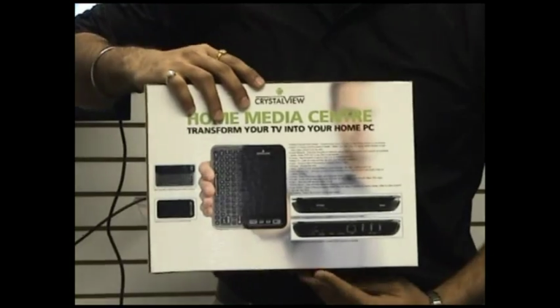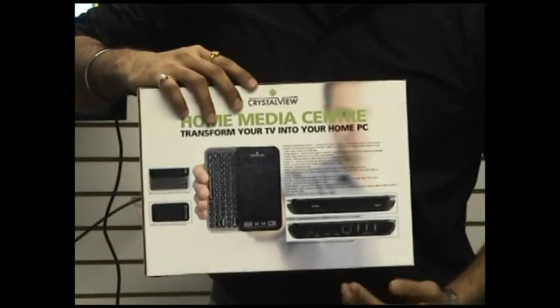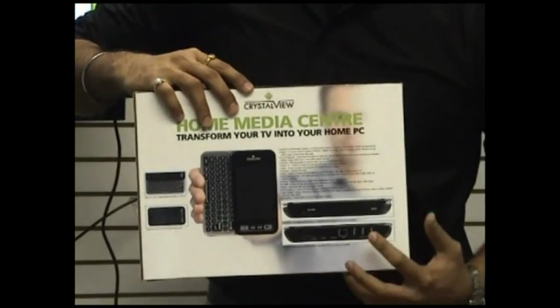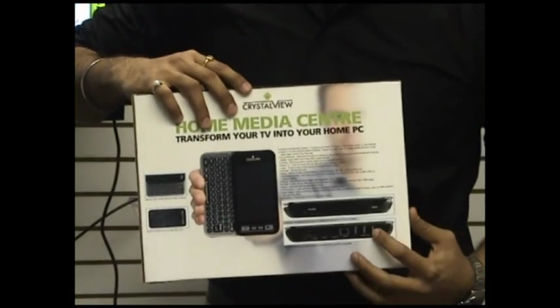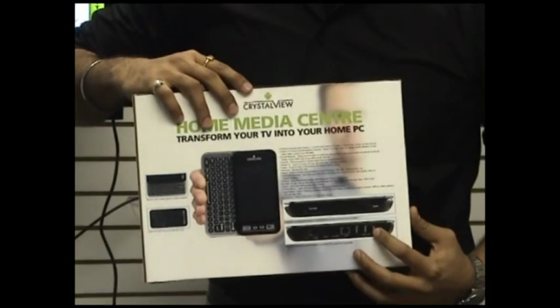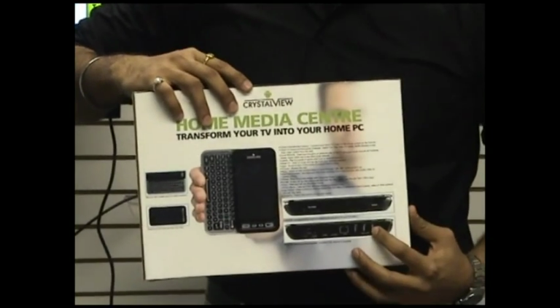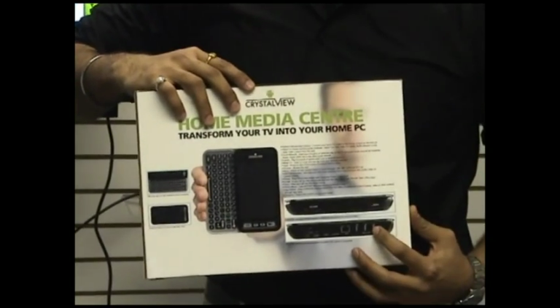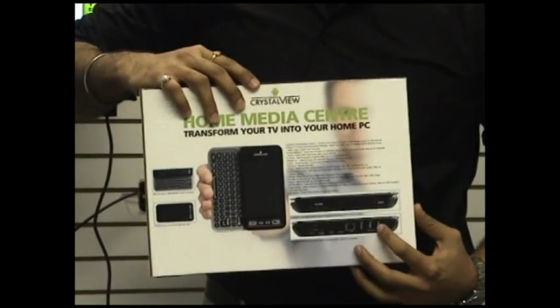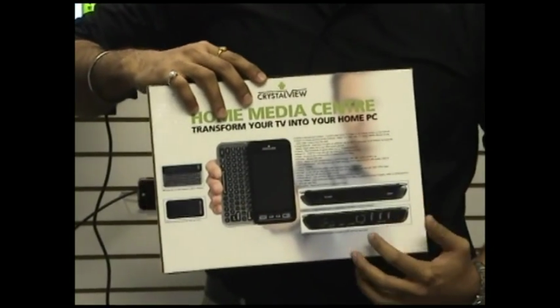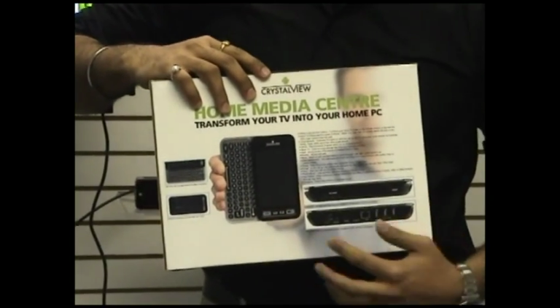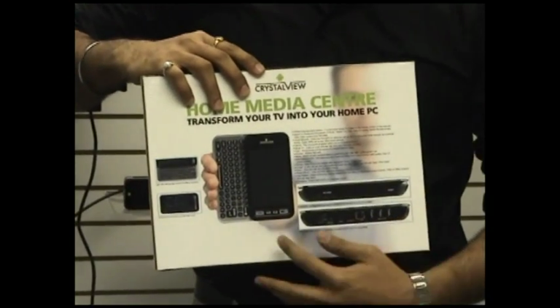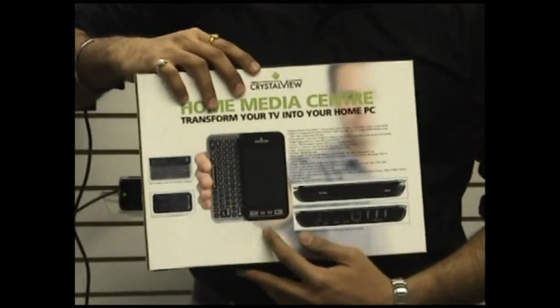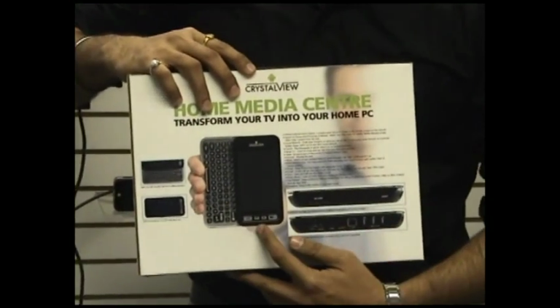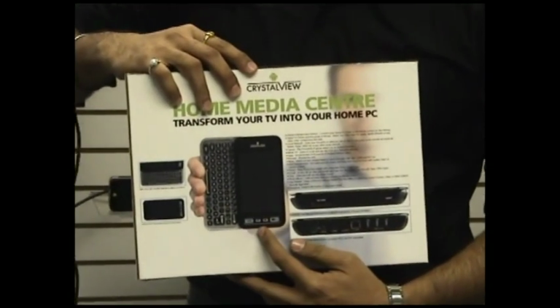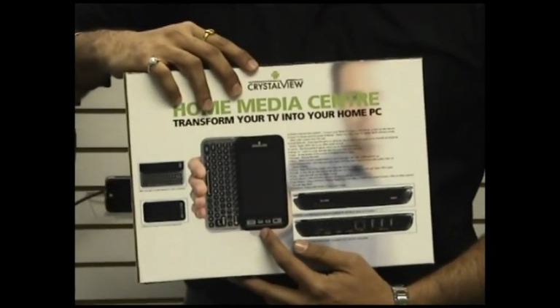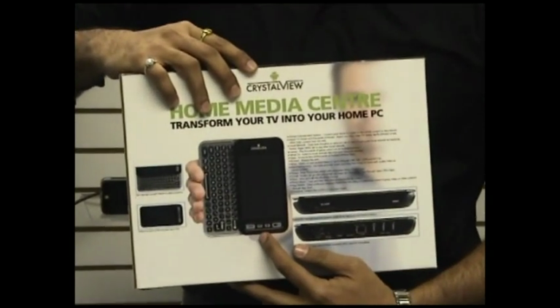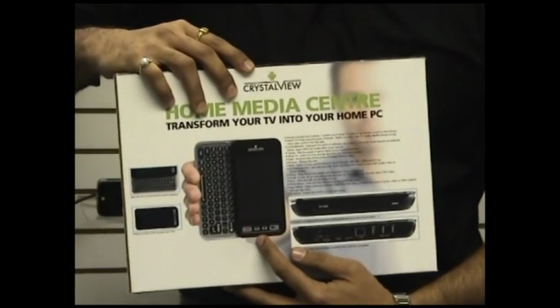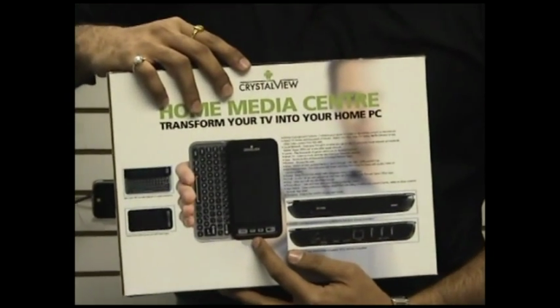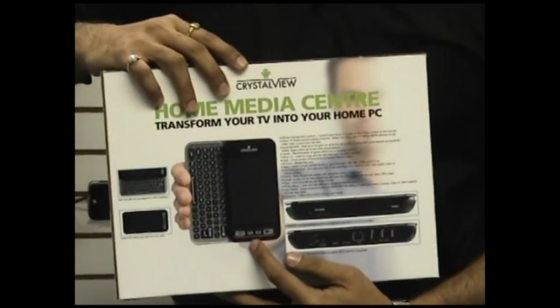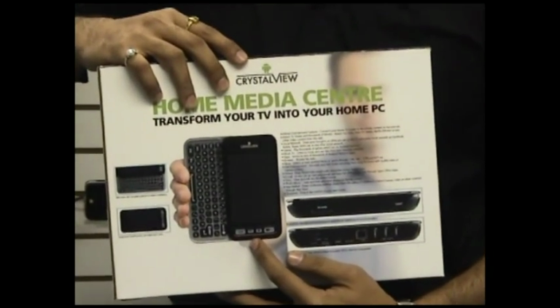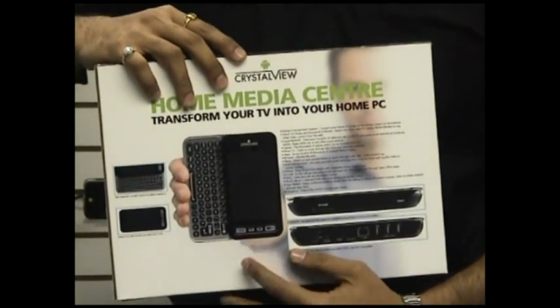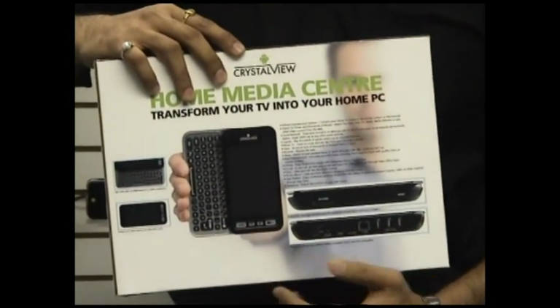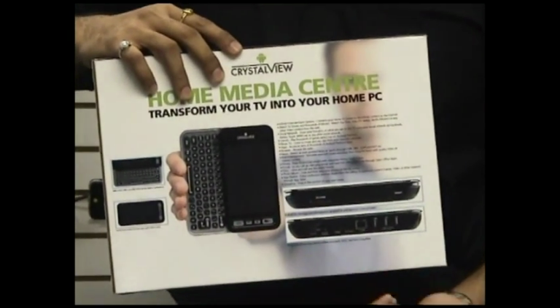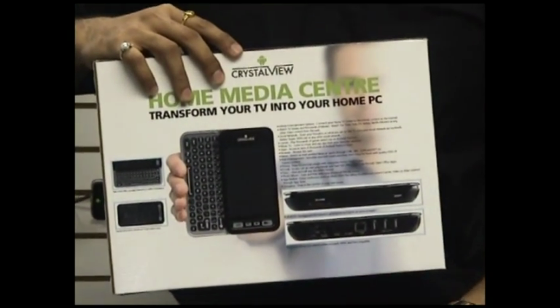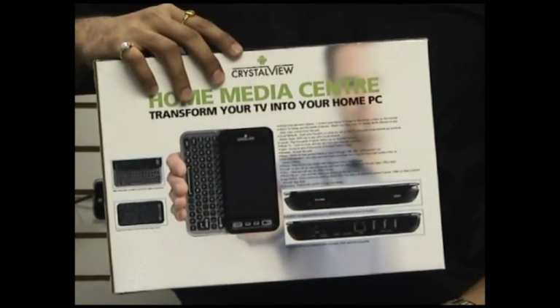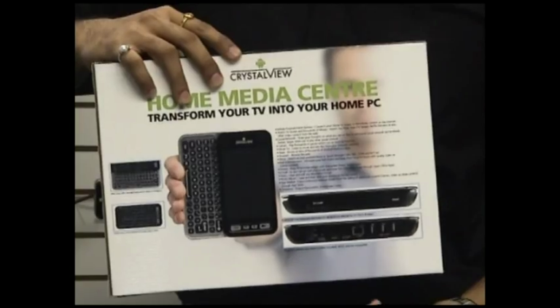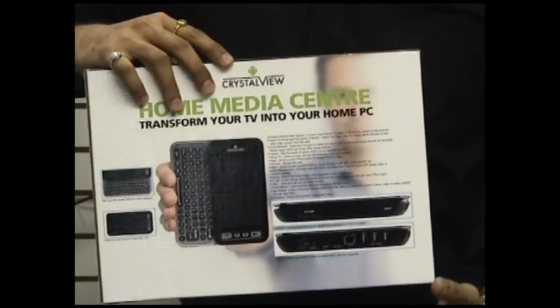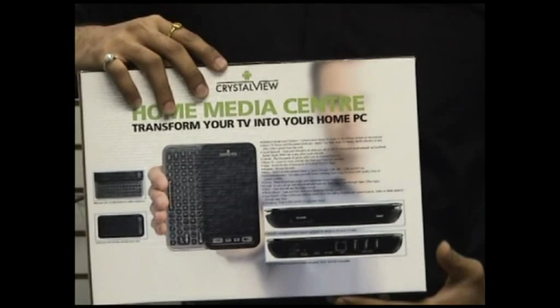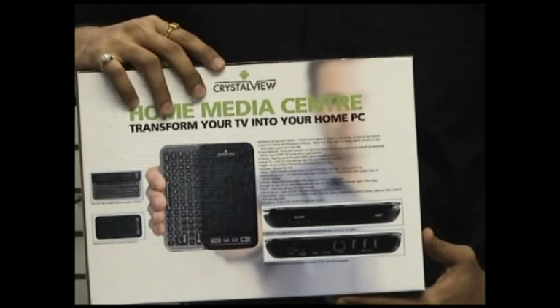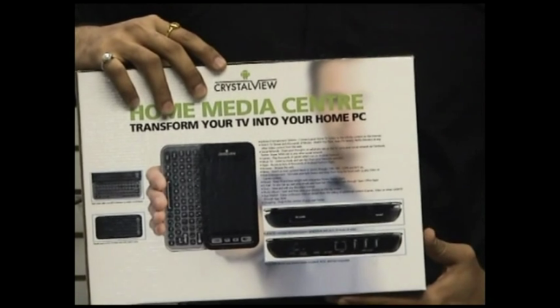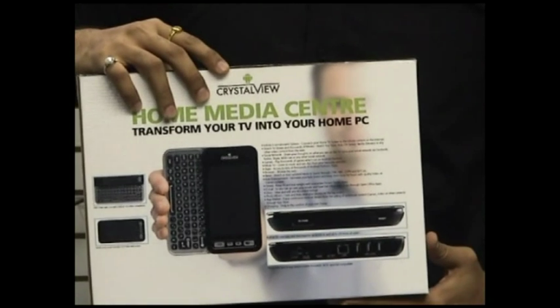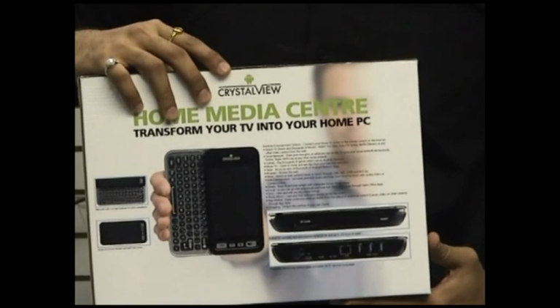You get a console, you get a wireless remote control, you get an HDMI cable and a power cord.